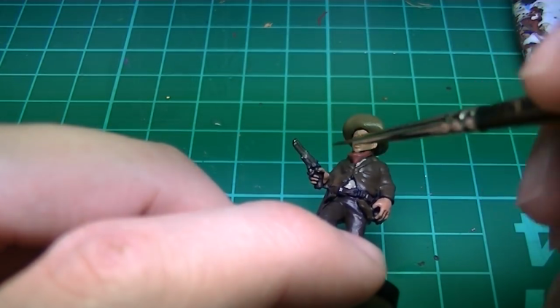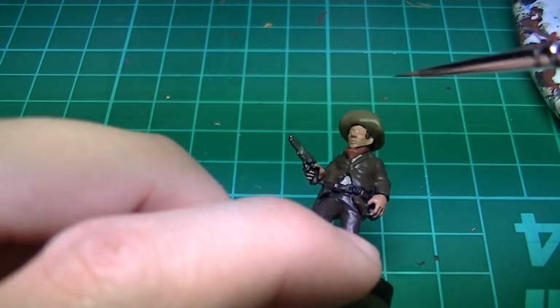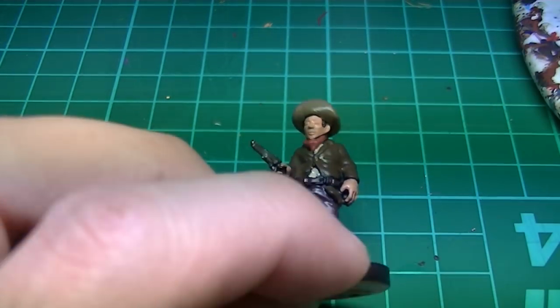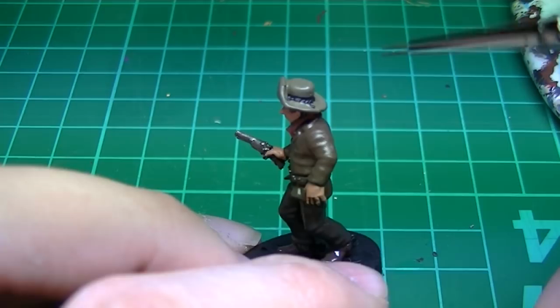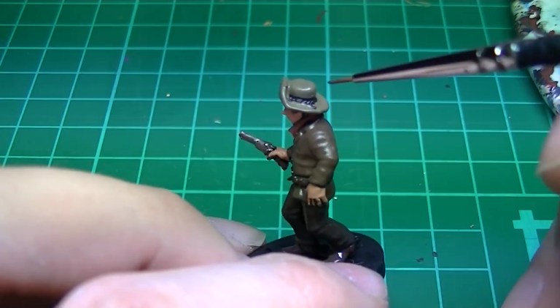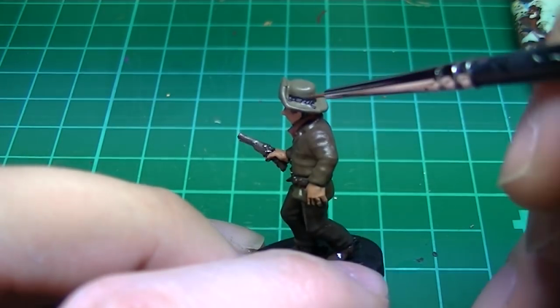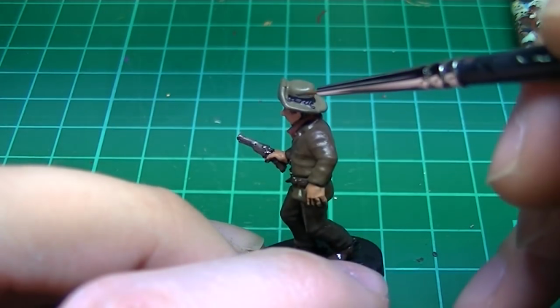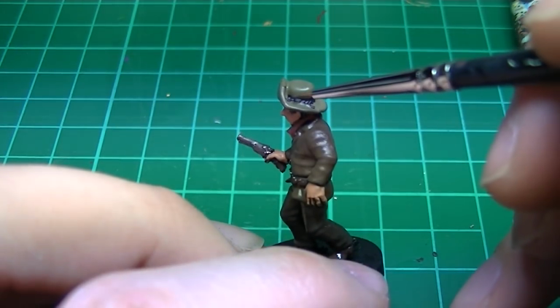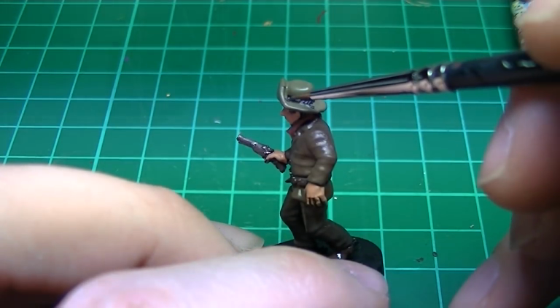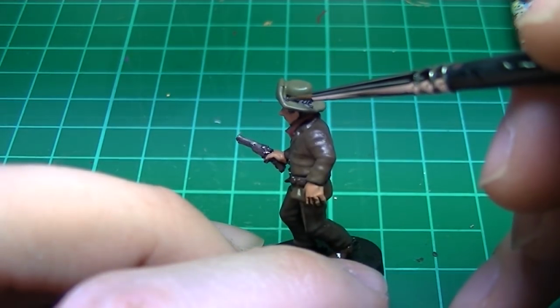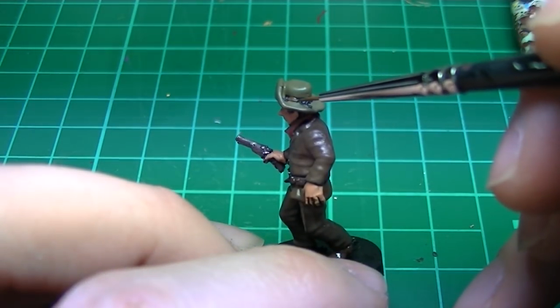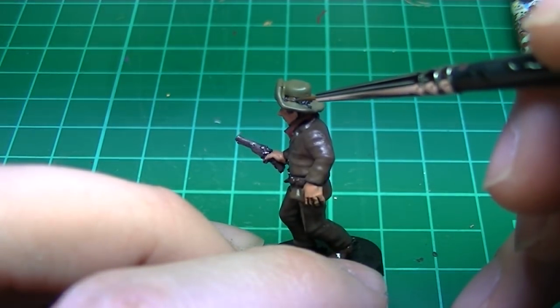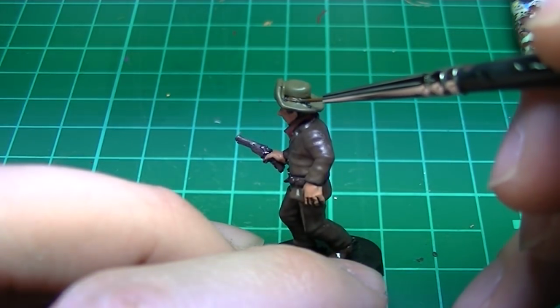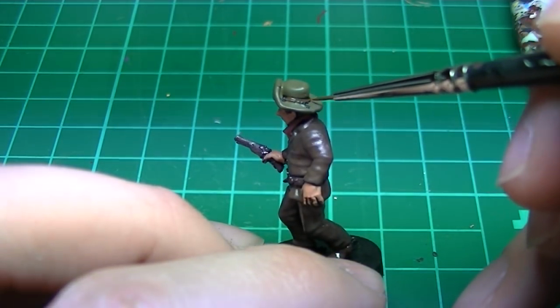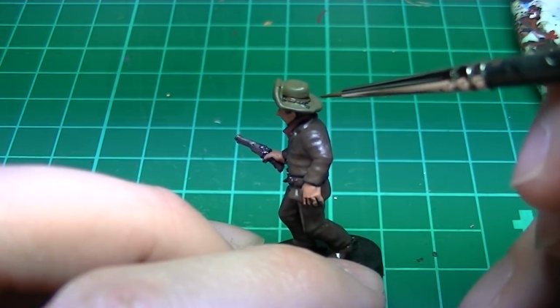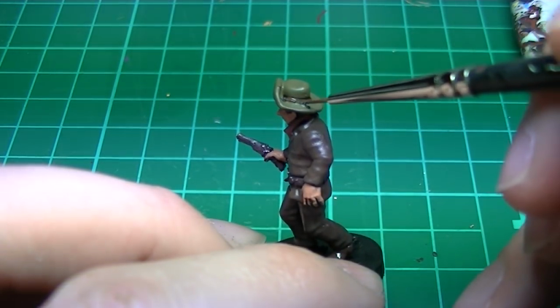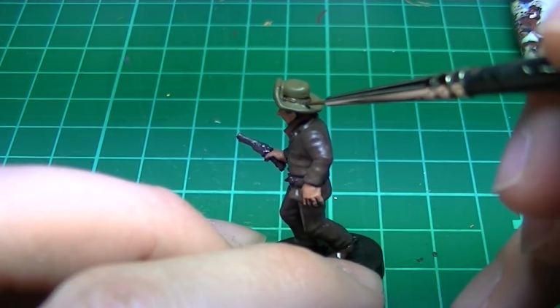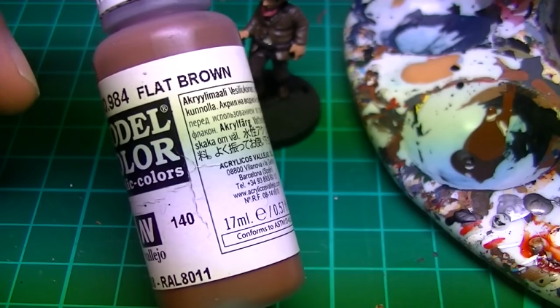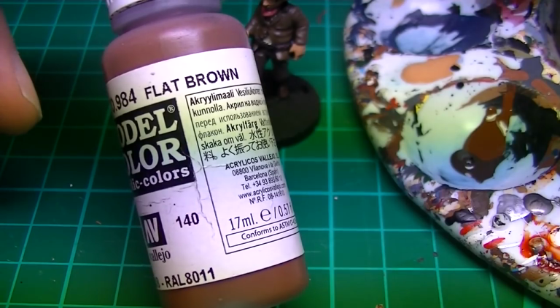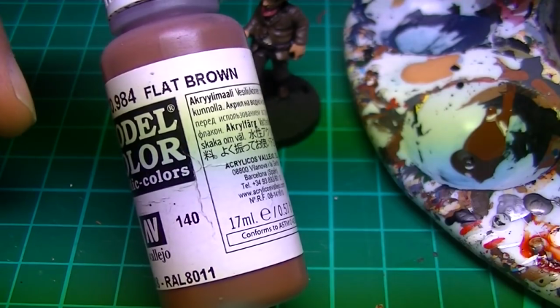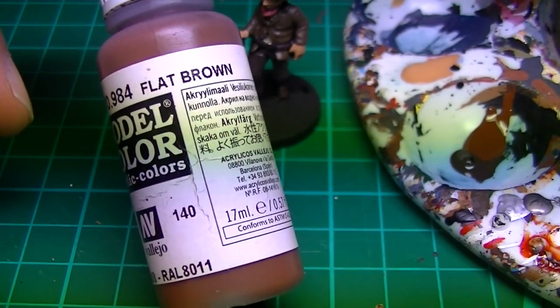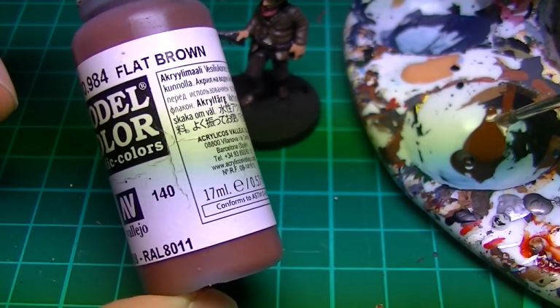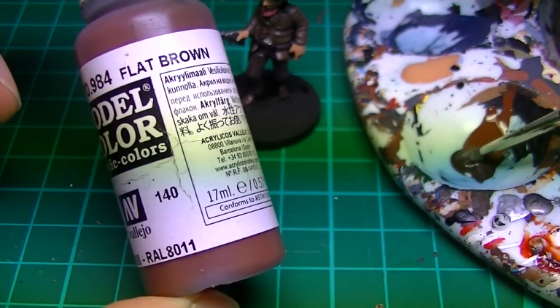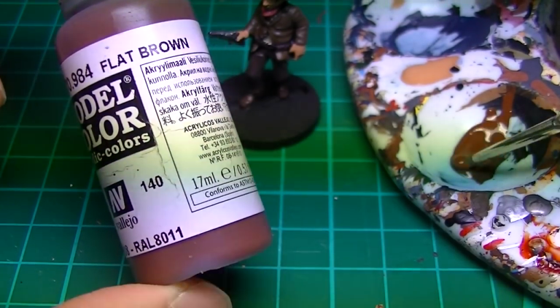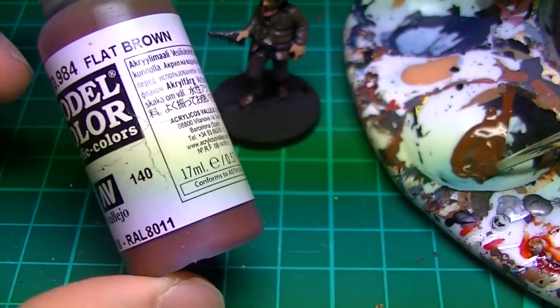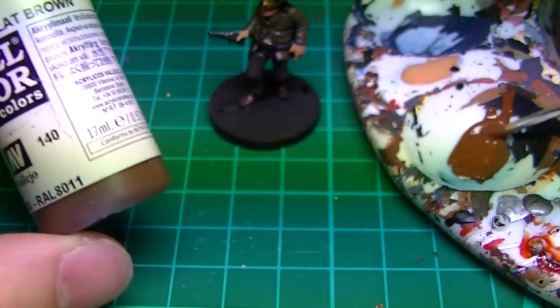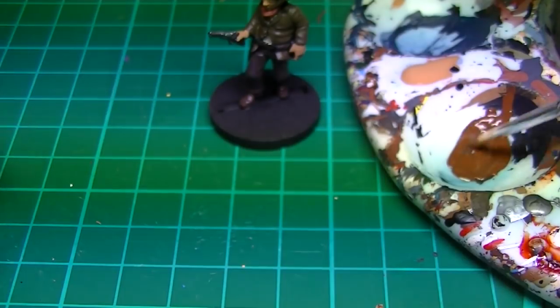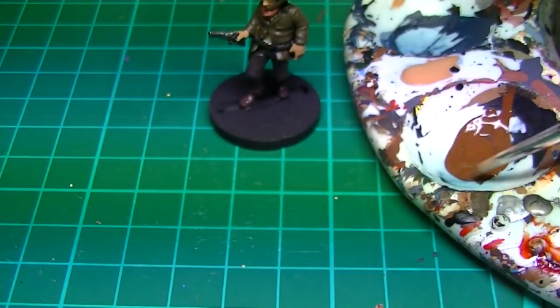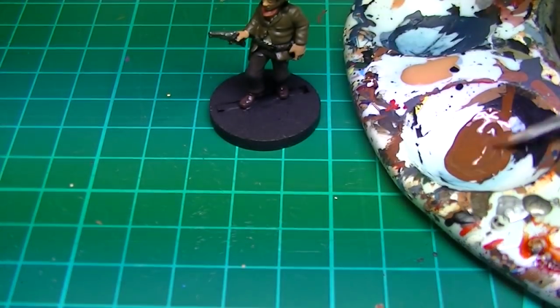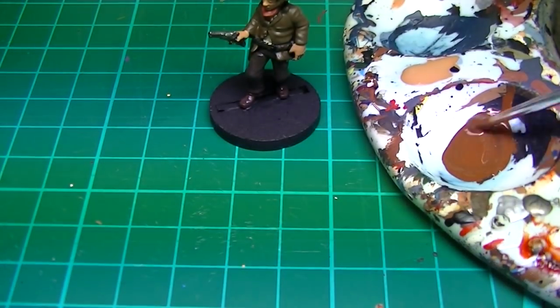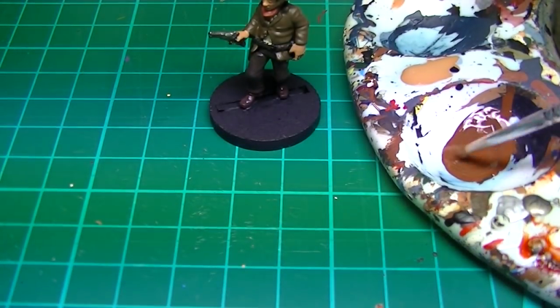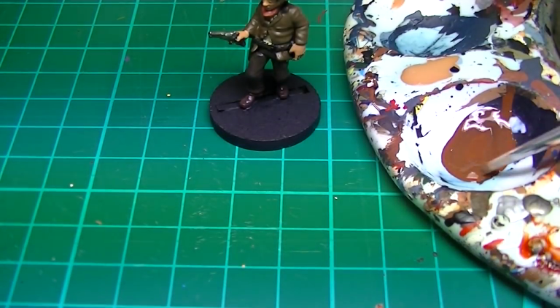I went back to Burnt Umber to undercoat the rope on his hat. Now the figure is fully base coated and we can see him coming to life.